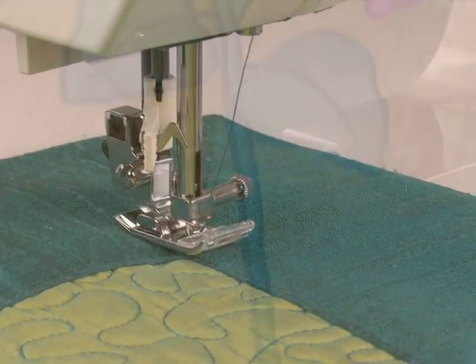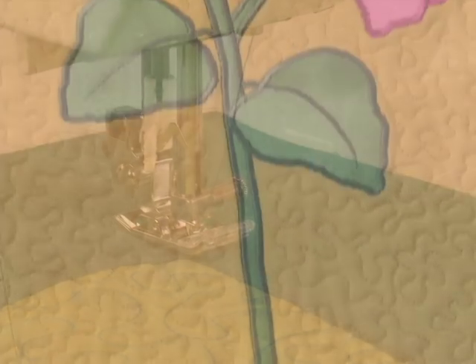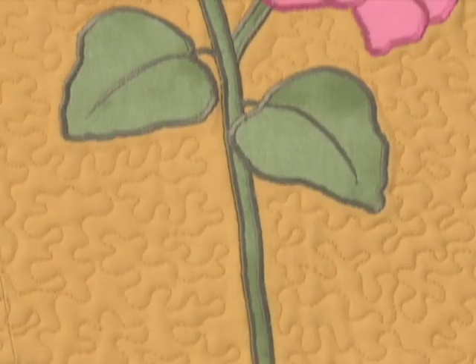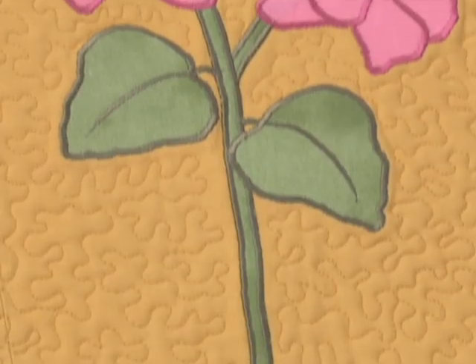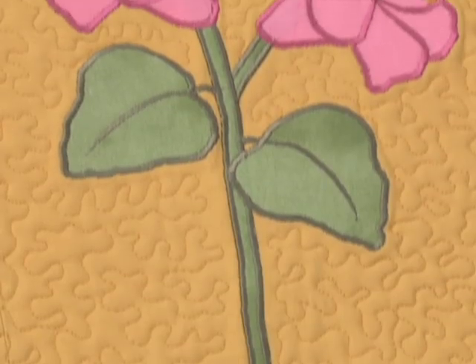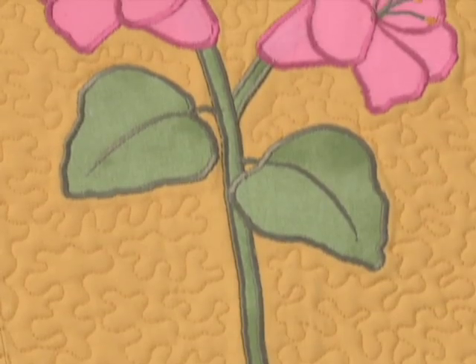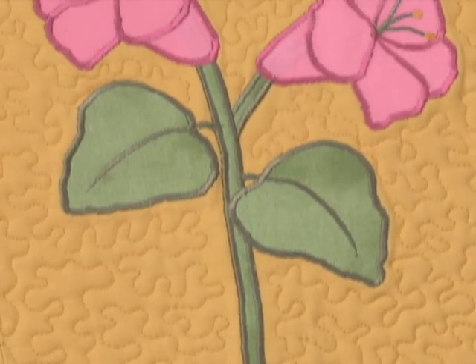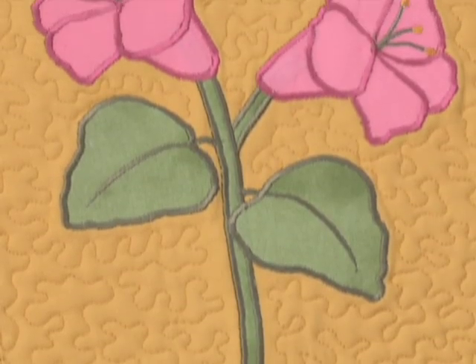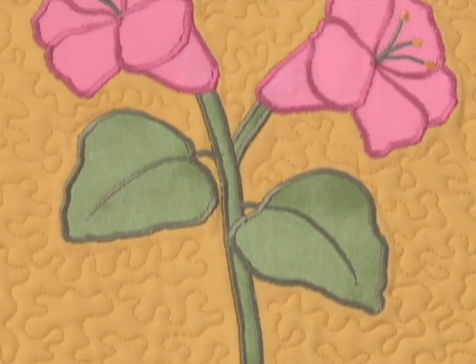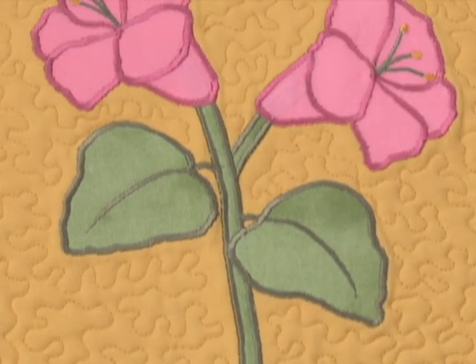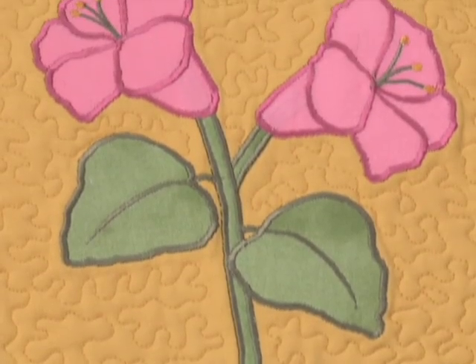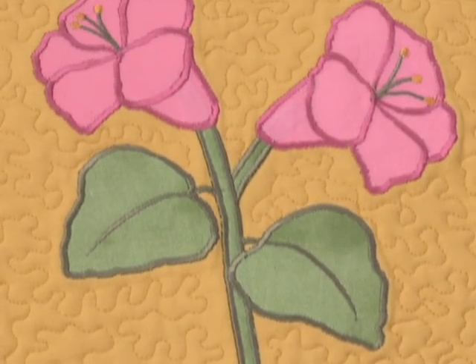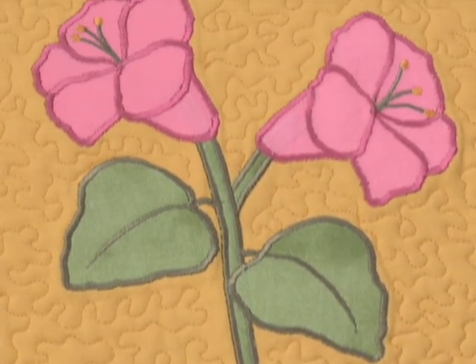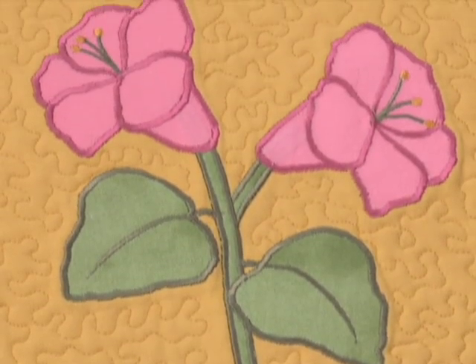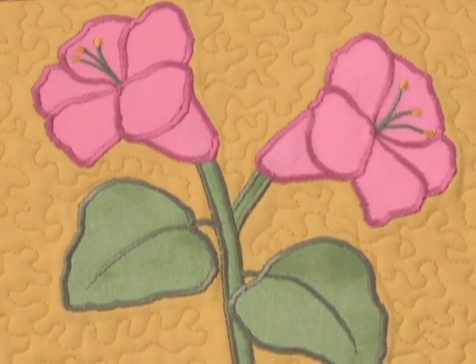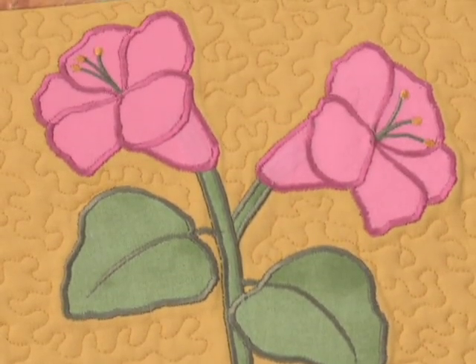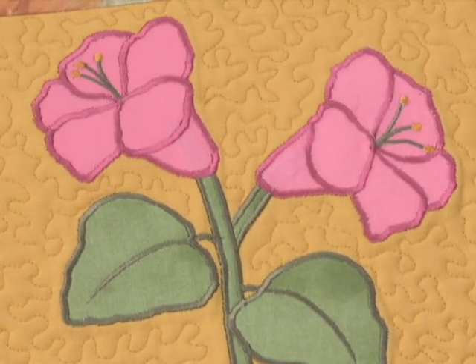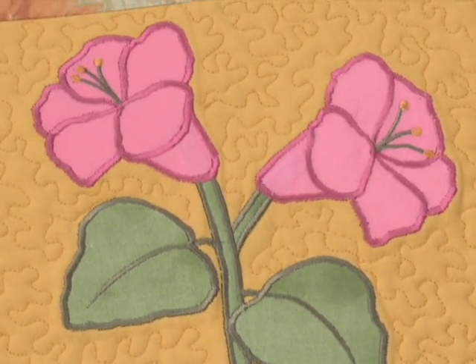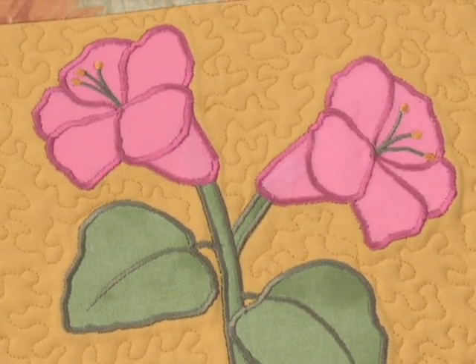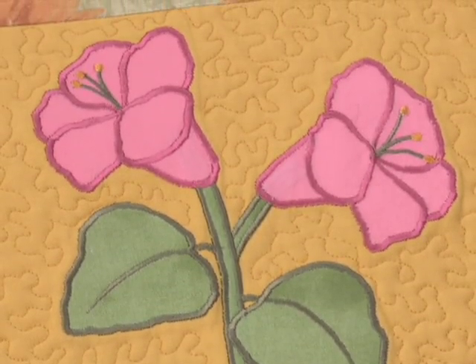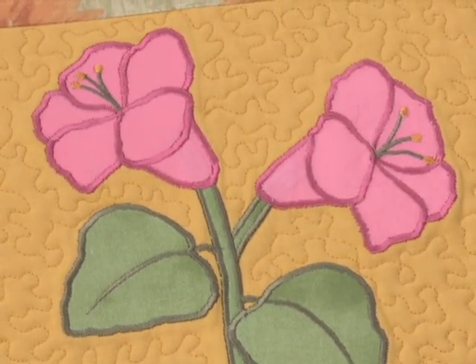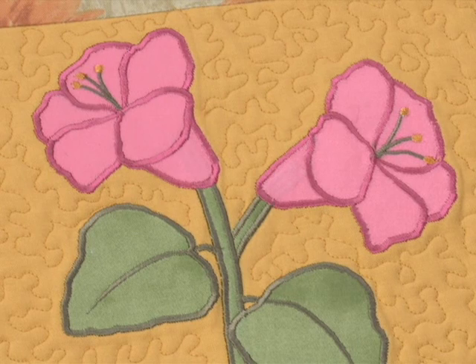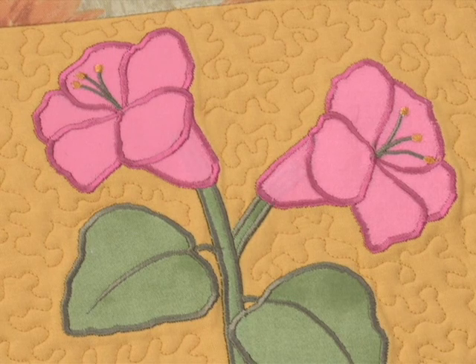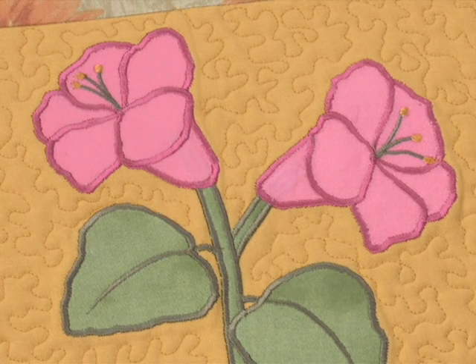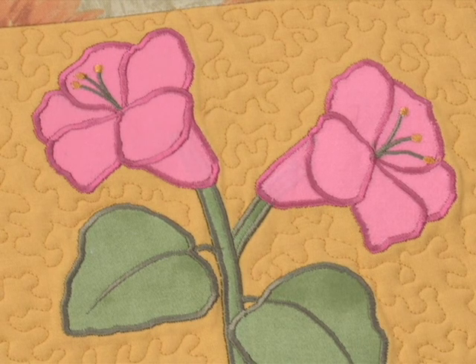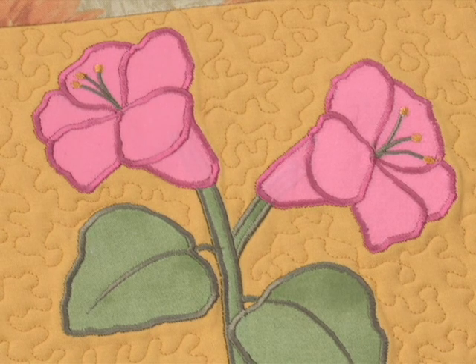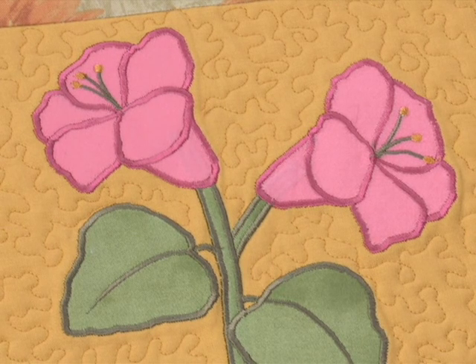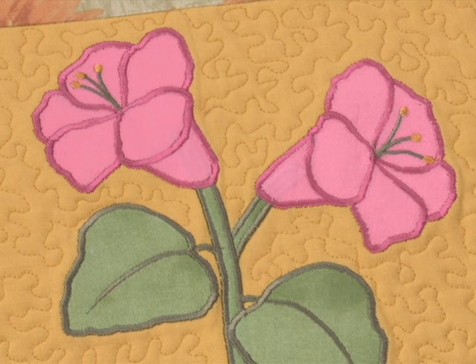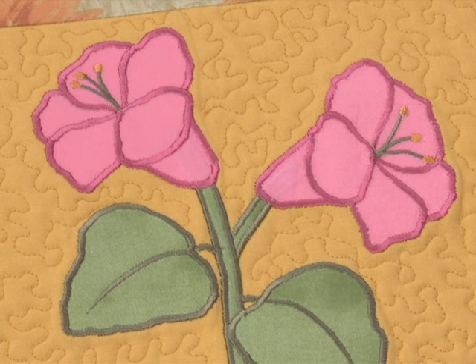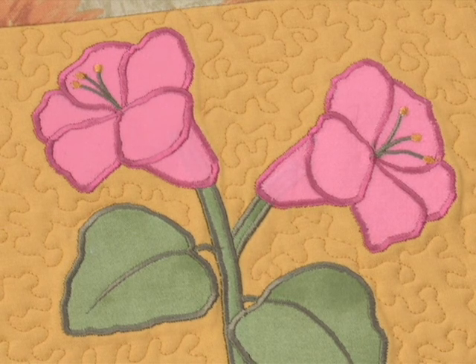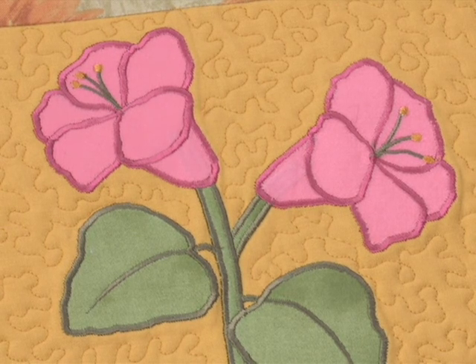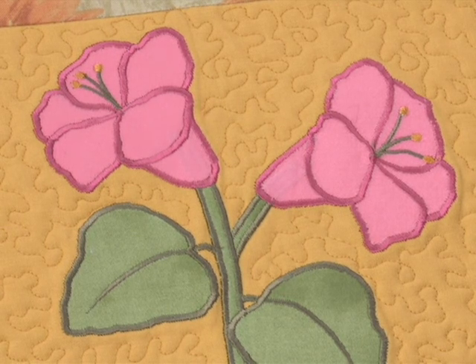Programmable Needle Up-Down is a must-have, especially for quilters and fashion sewers.